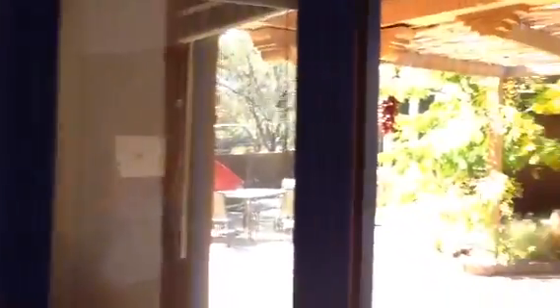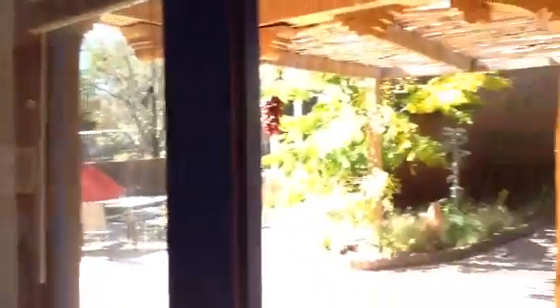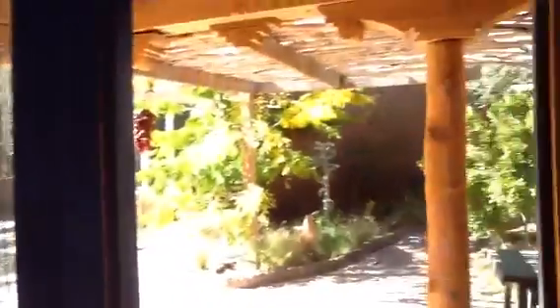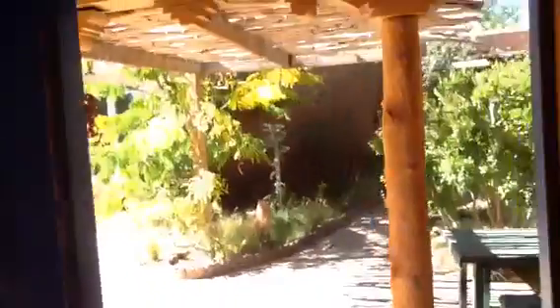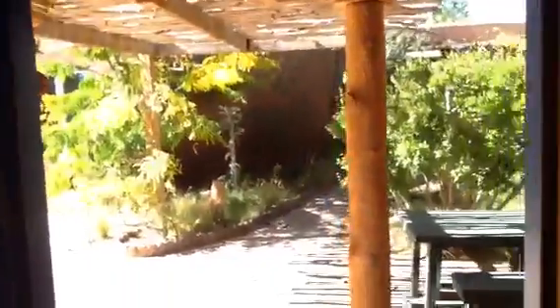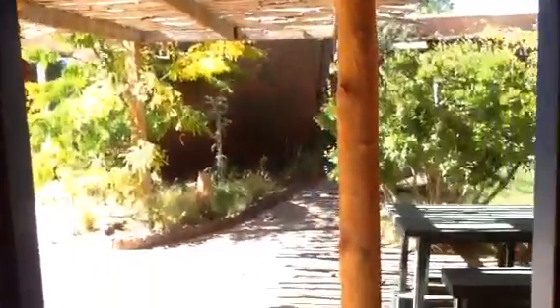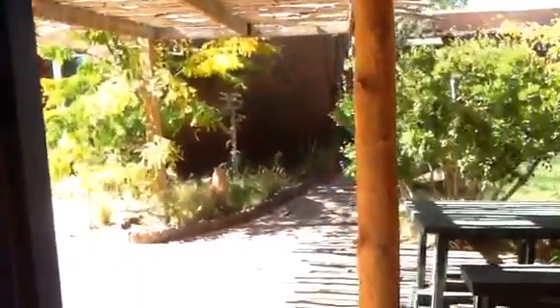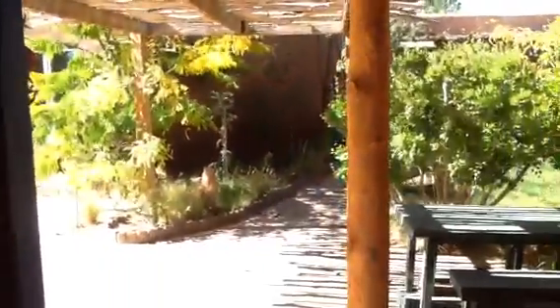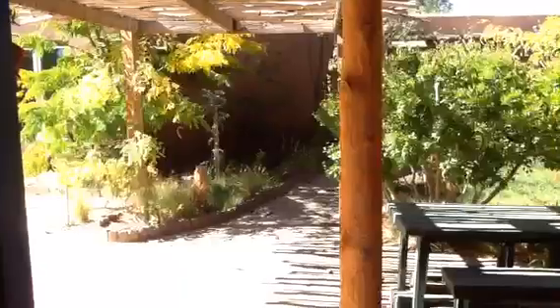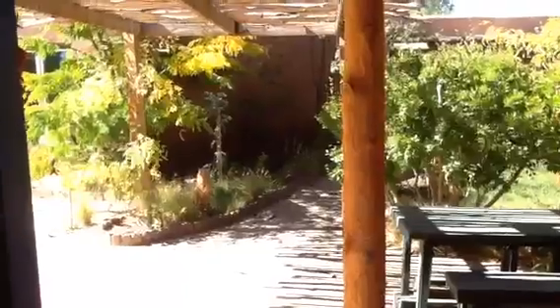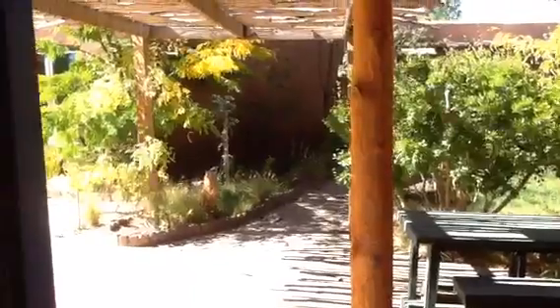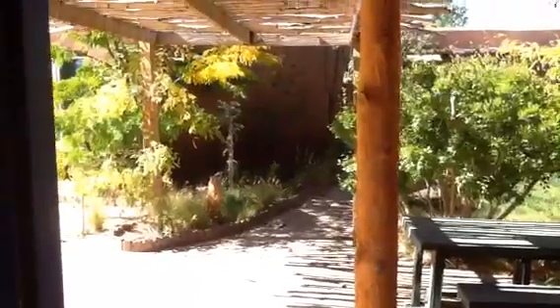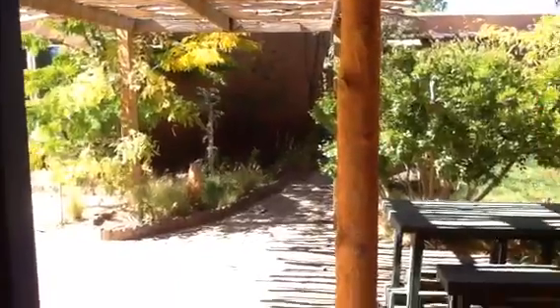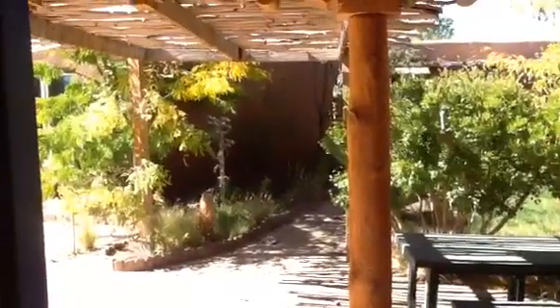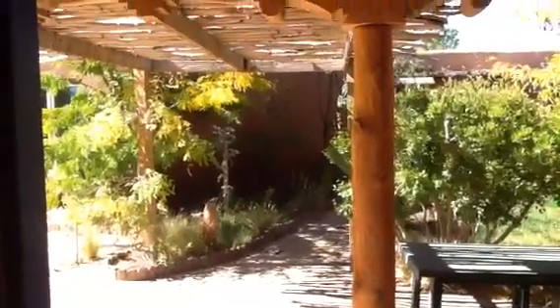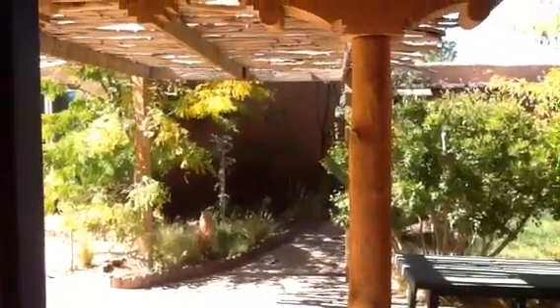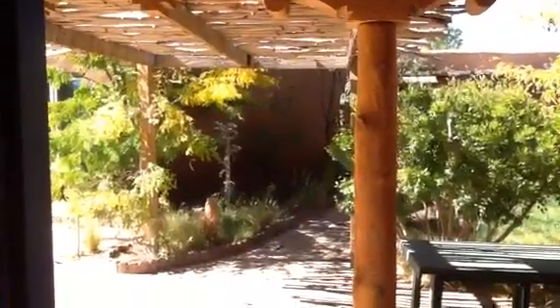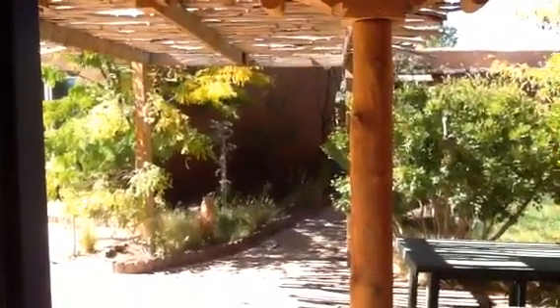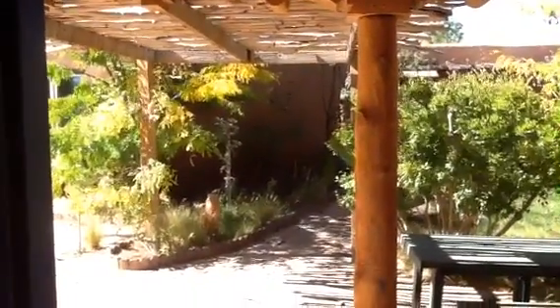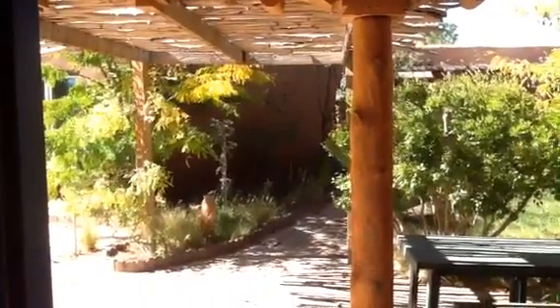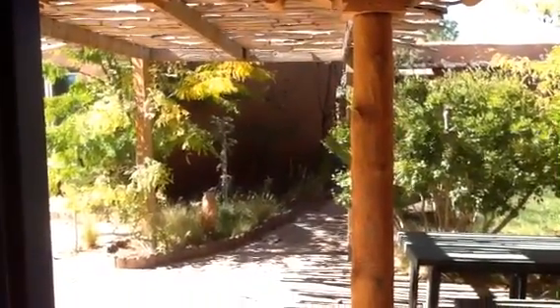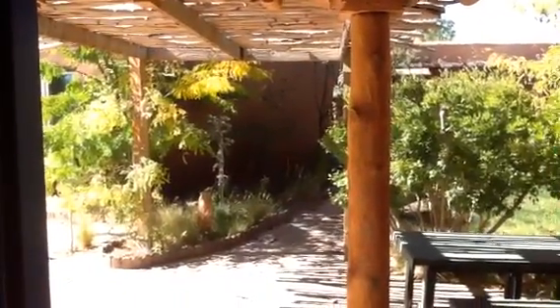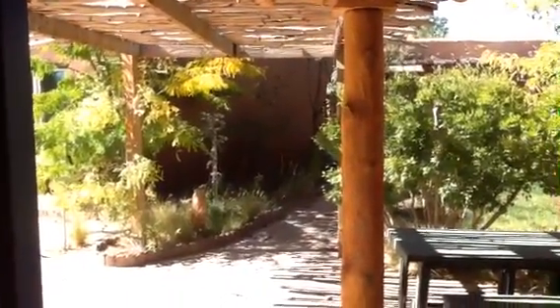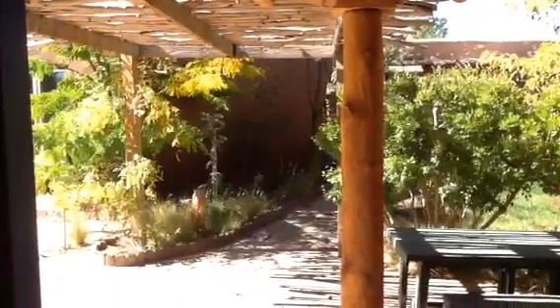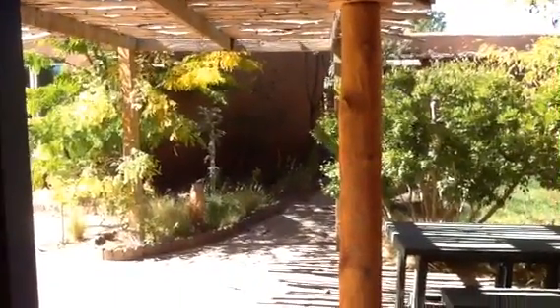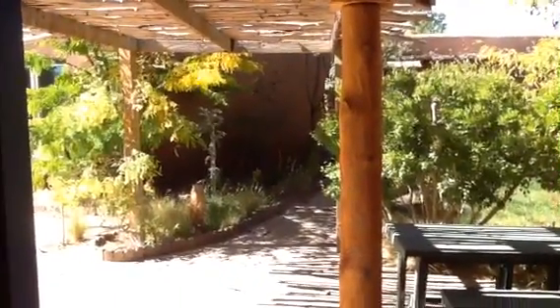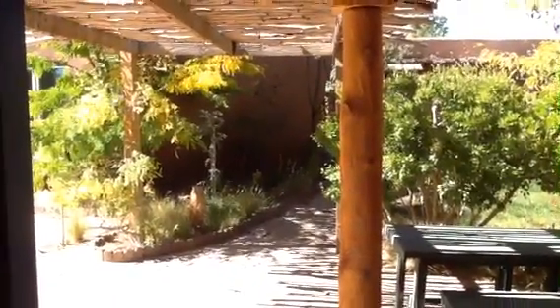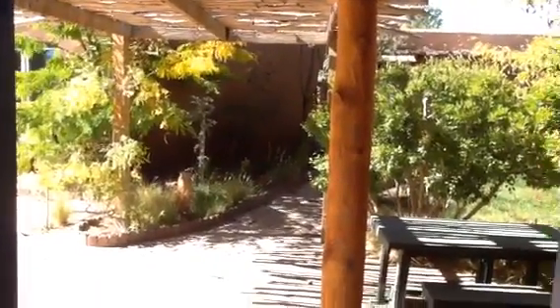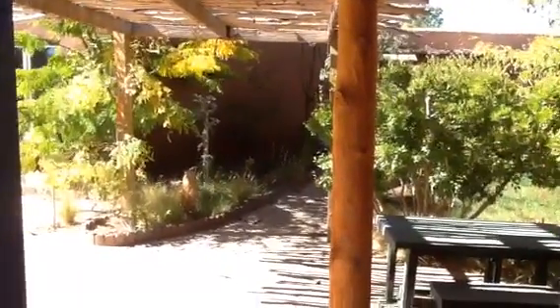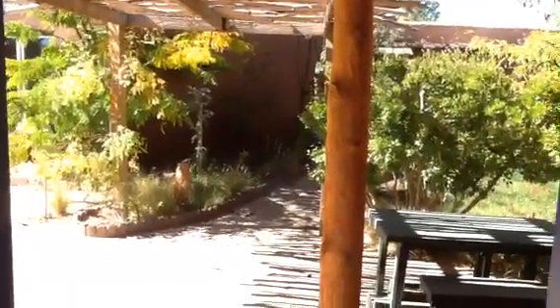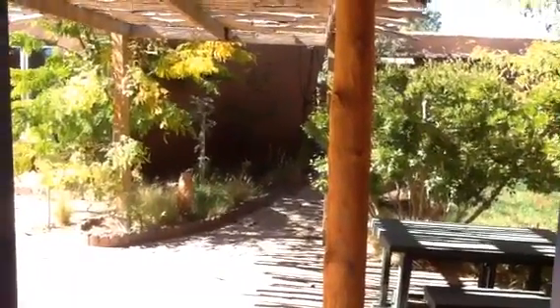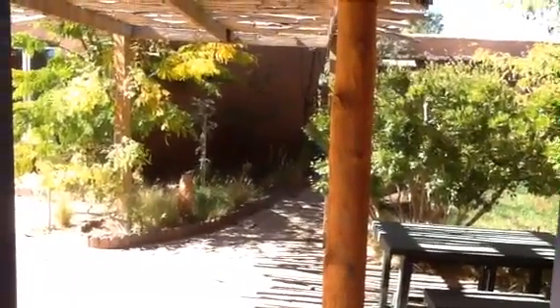That is 4146 Corrales Road. I'll be anxious to hear what you think. Bye.